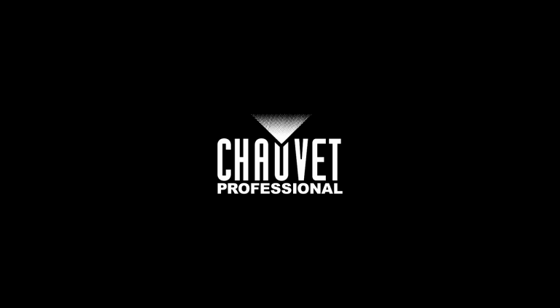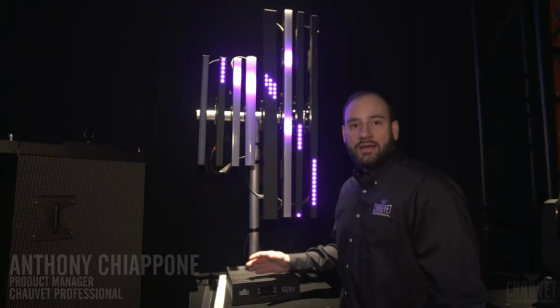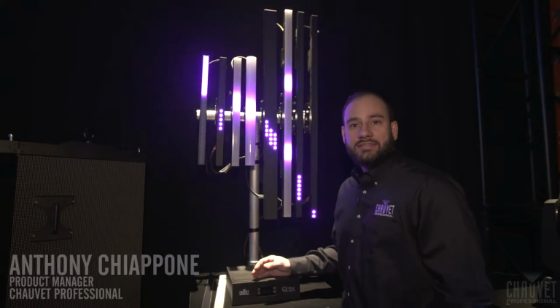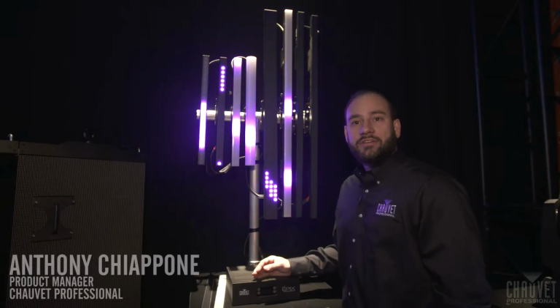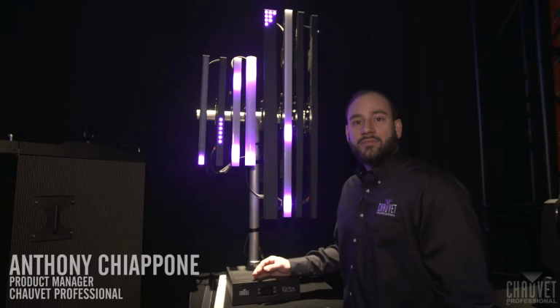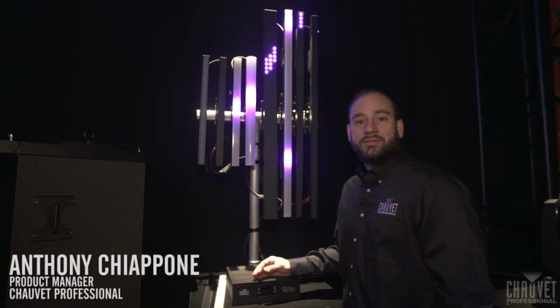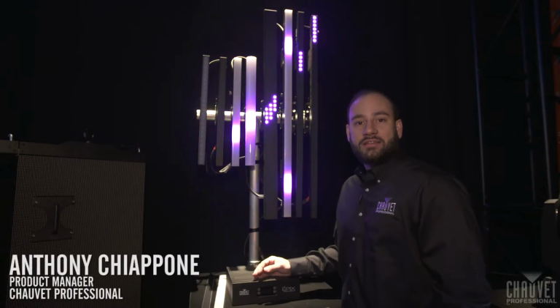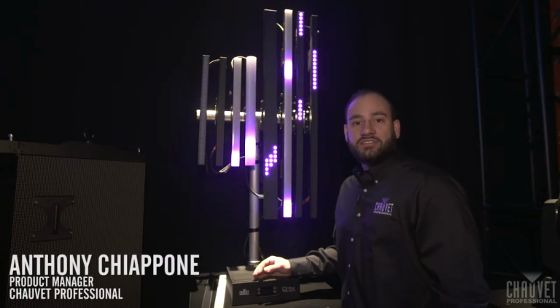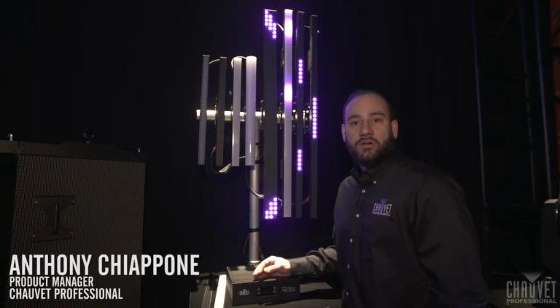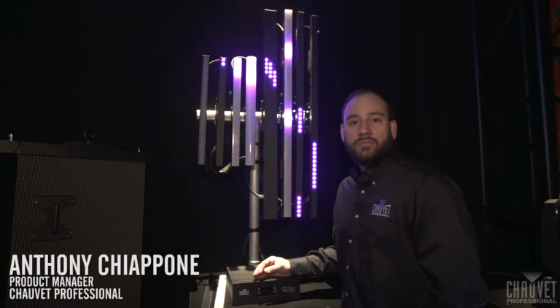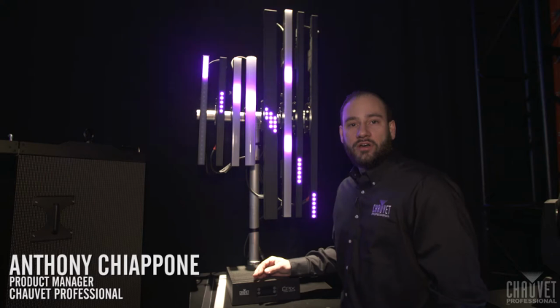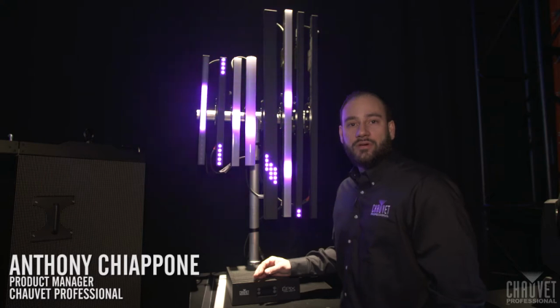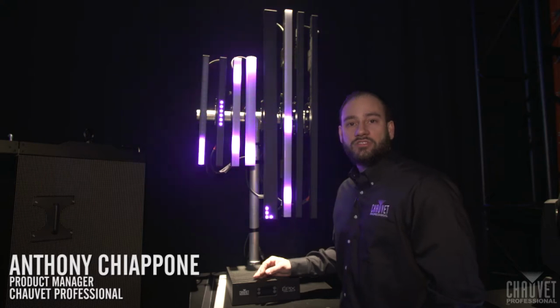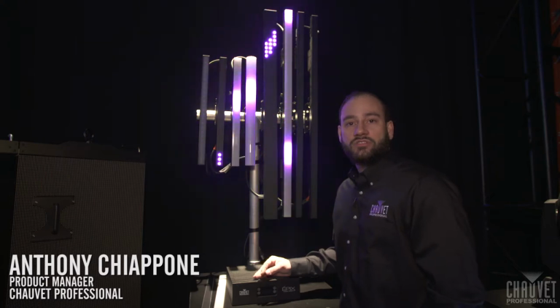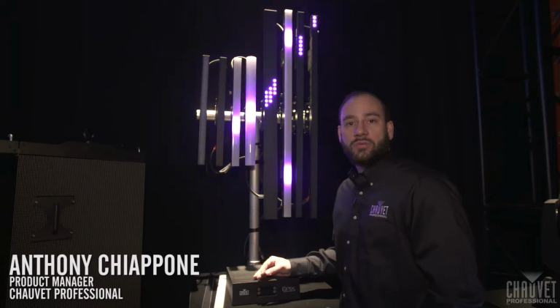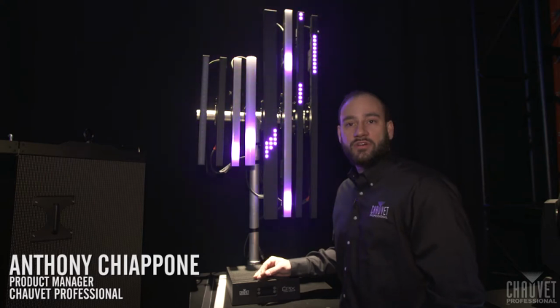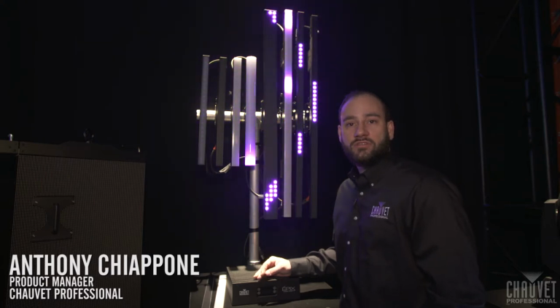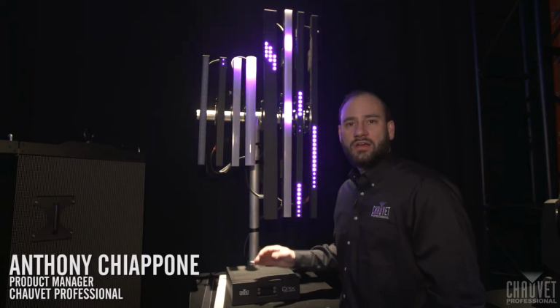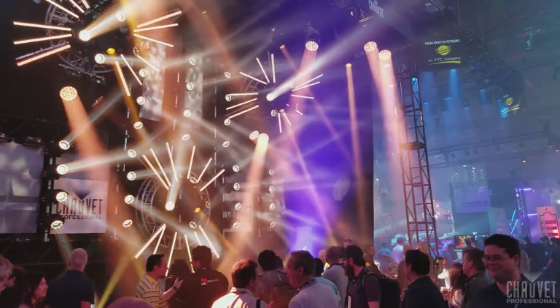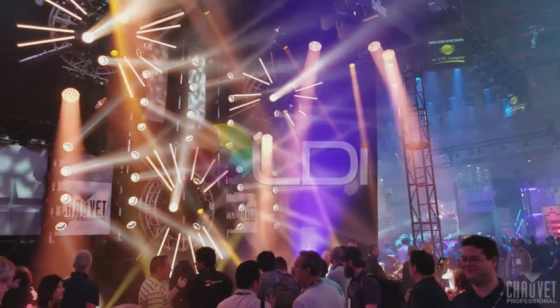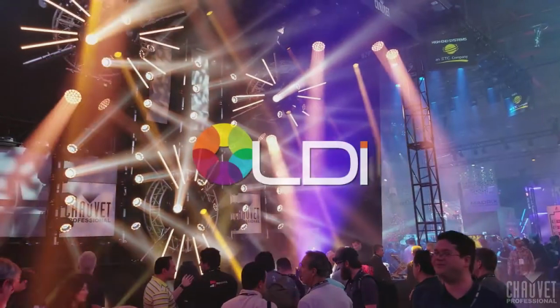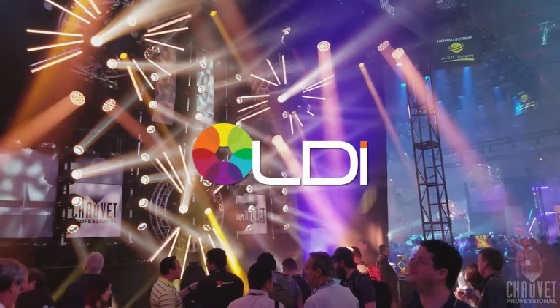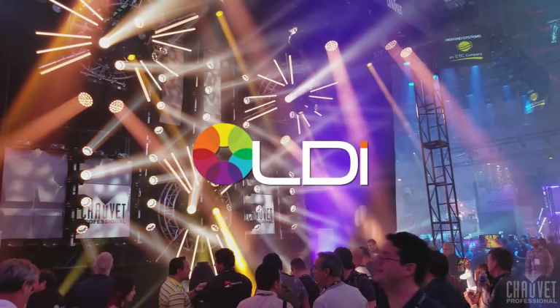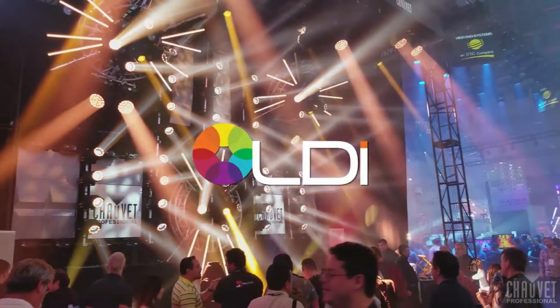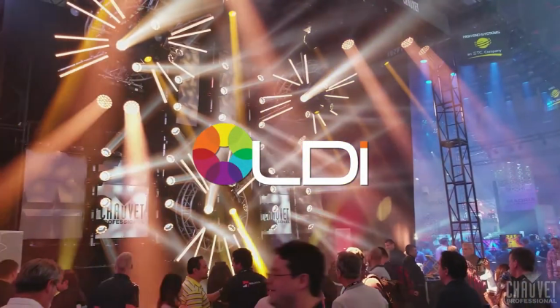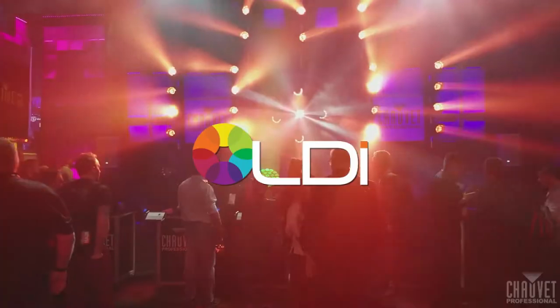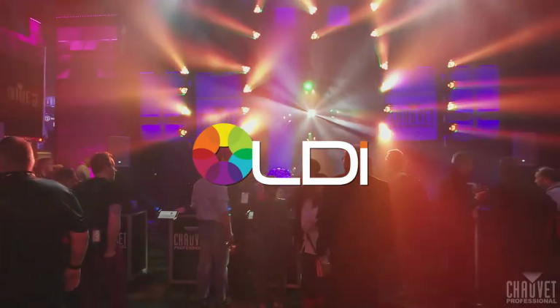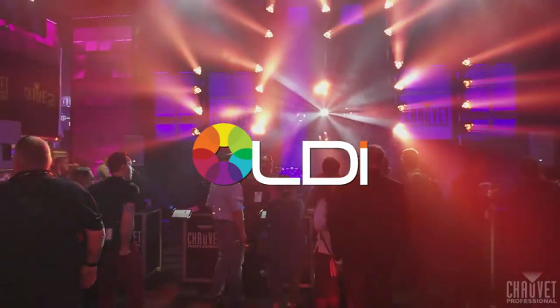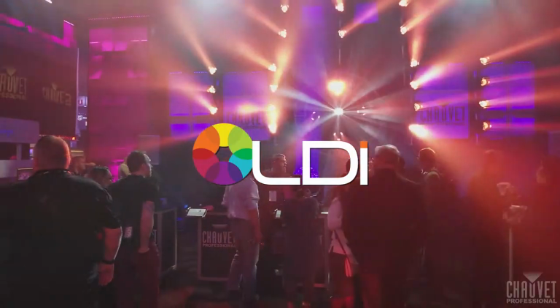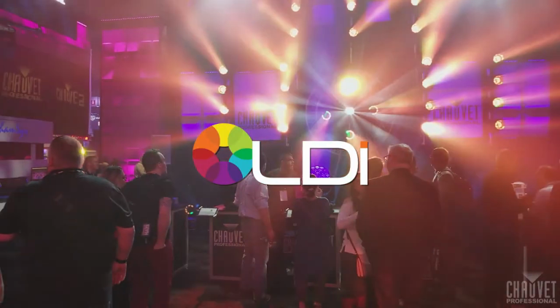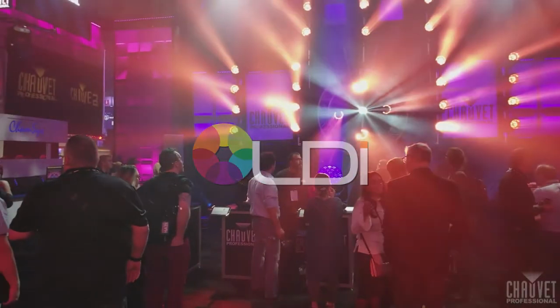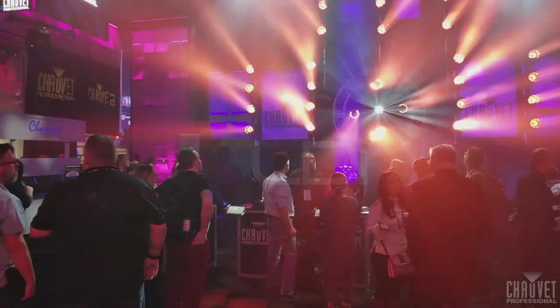Hey guys, how you doing? My name is Anthony Ciappone, product manager with Shoei Professional. Here at LDI 2017, we're going to go over some of our new products.